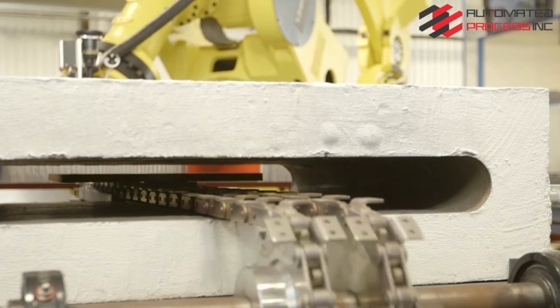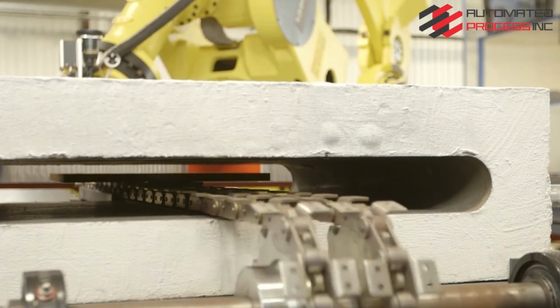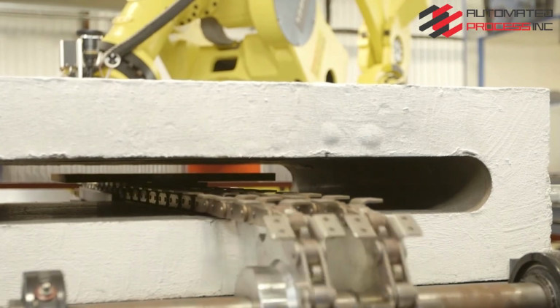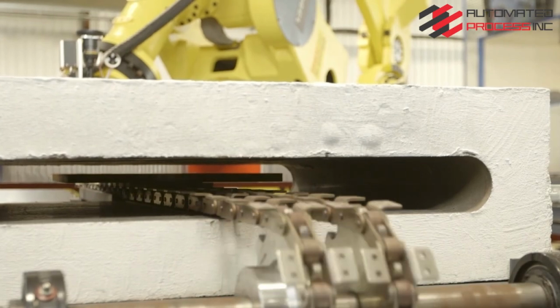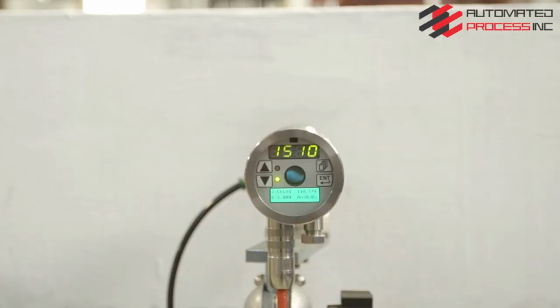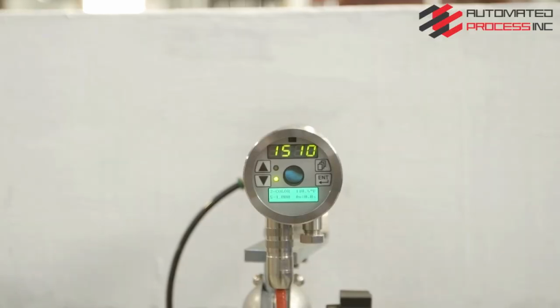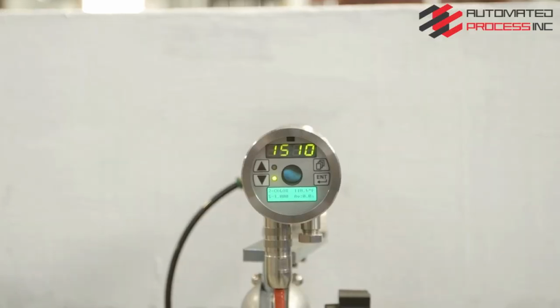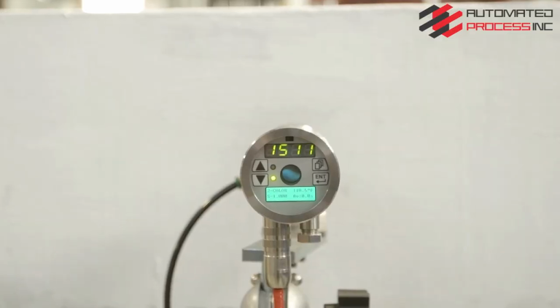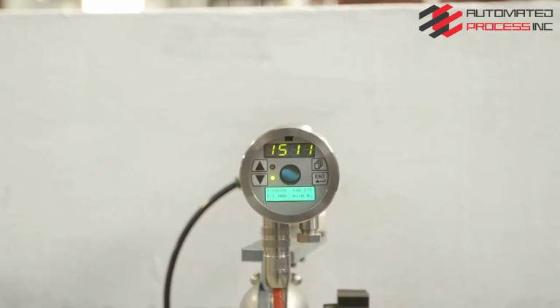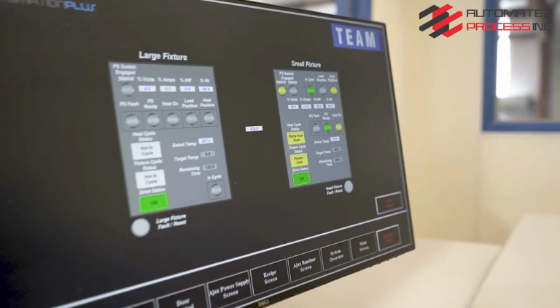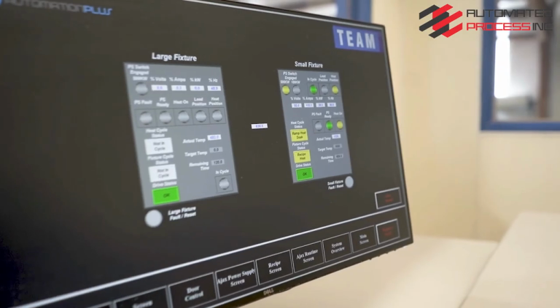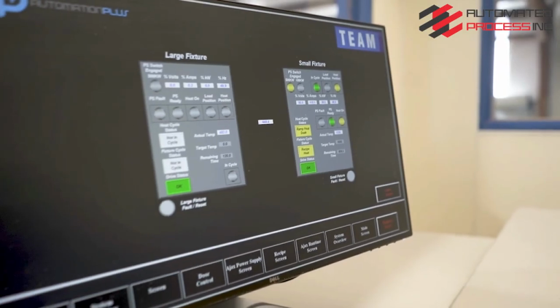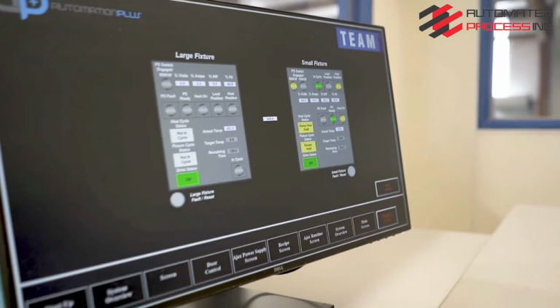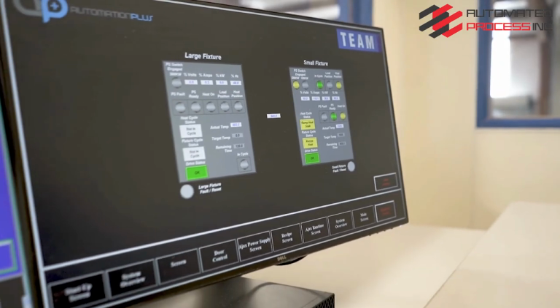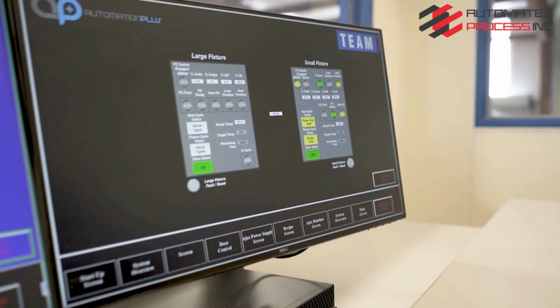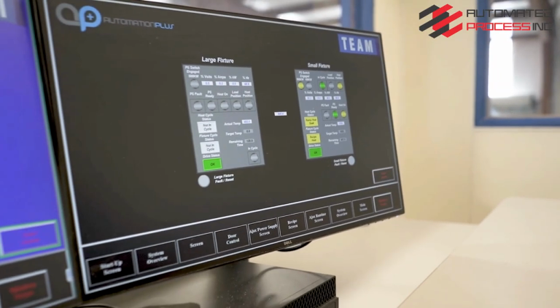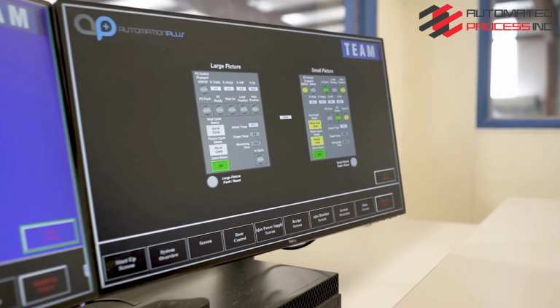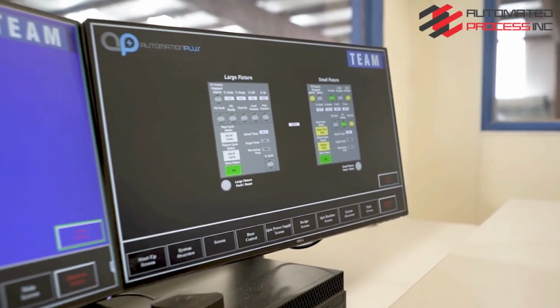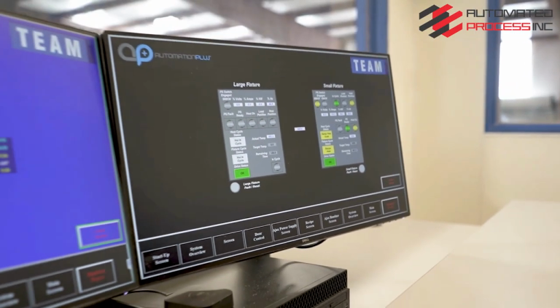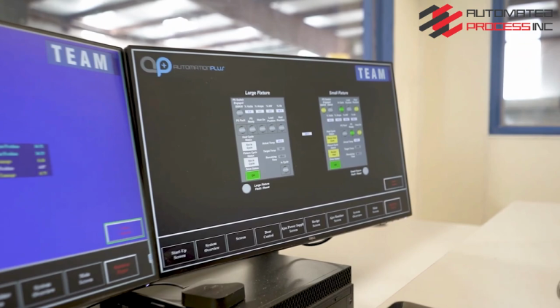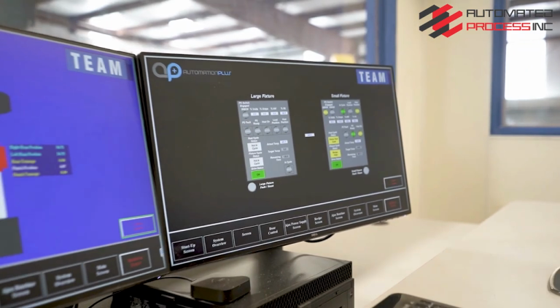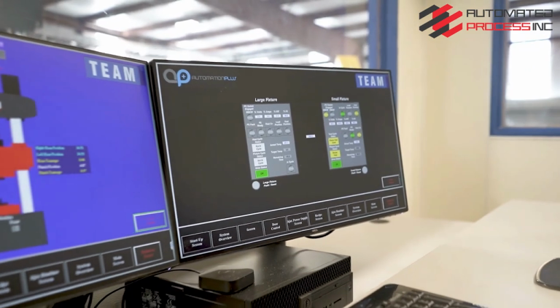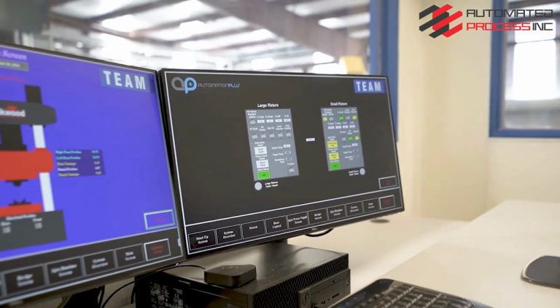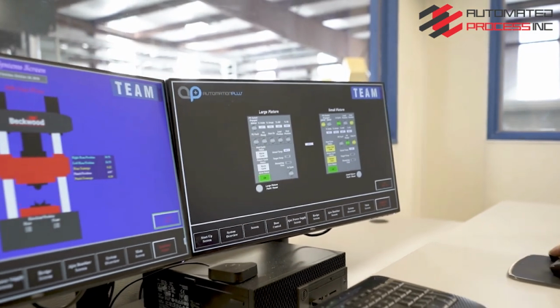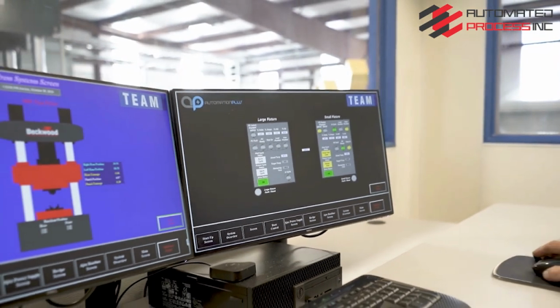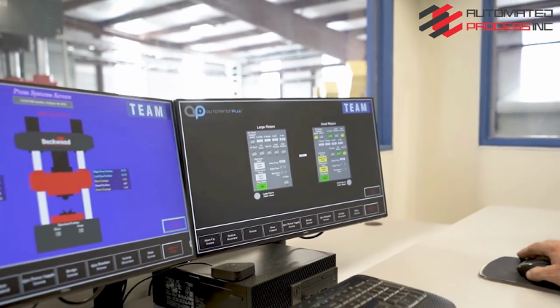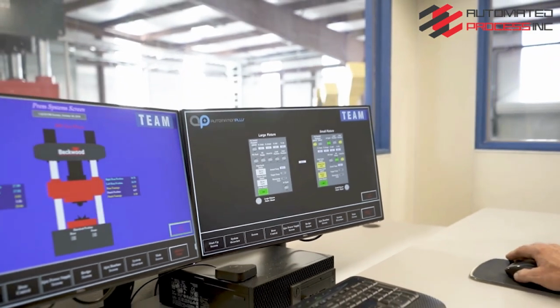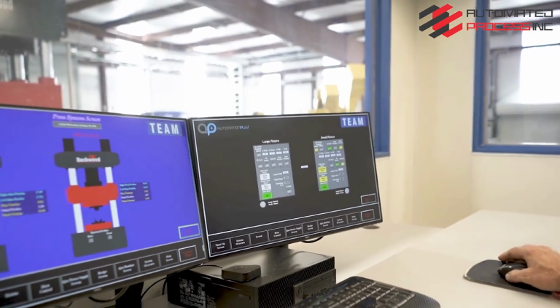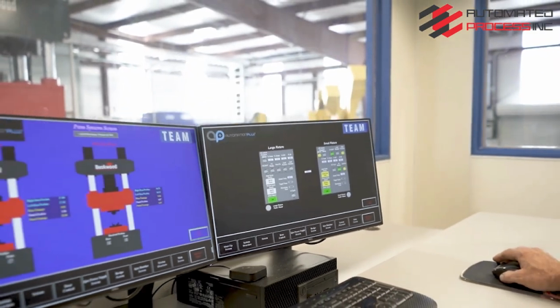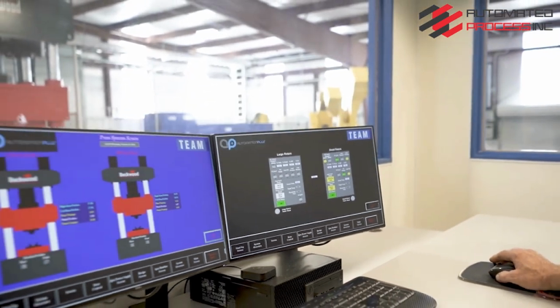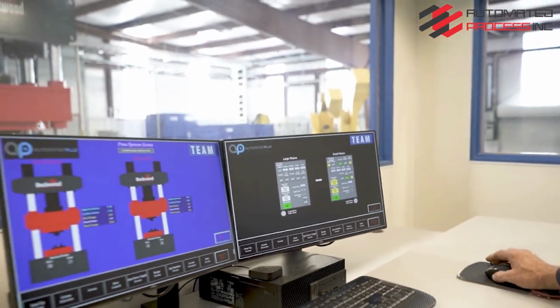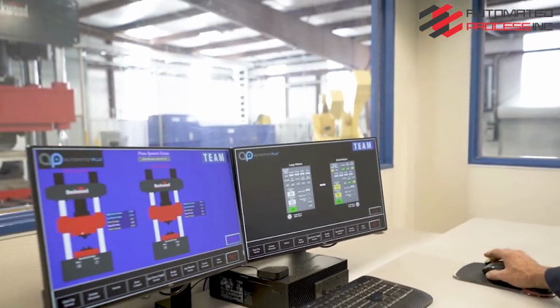What used to be a manual measurement is now automatically monitored. What used to be a system which involves six people is now controlled by one individual.